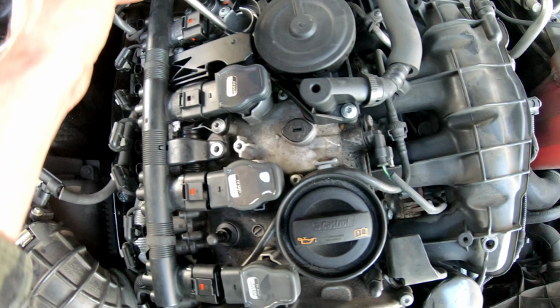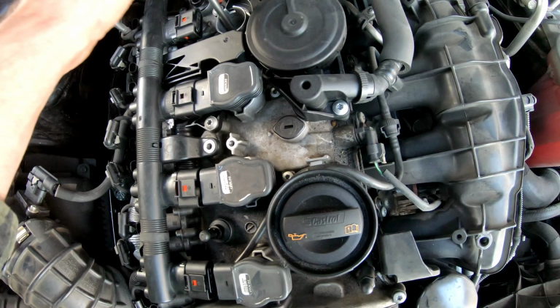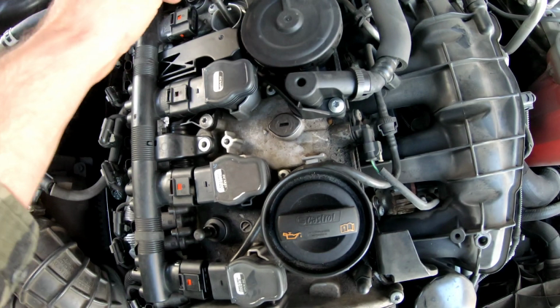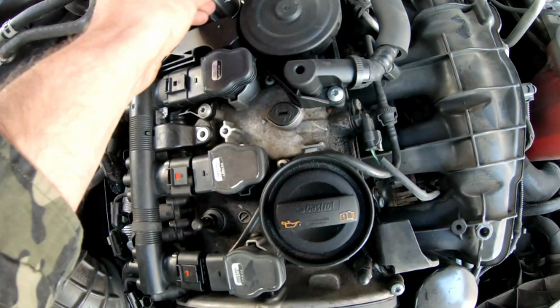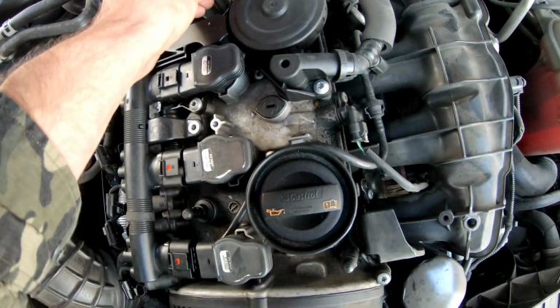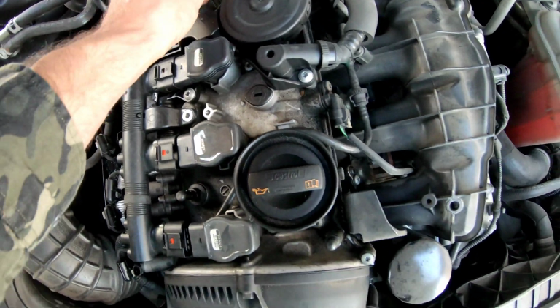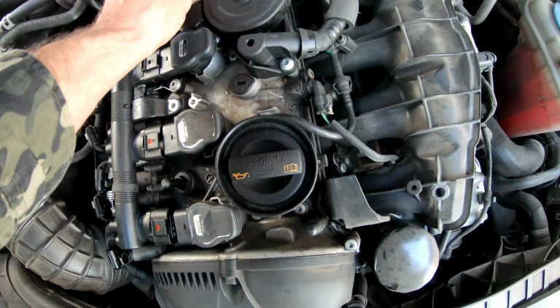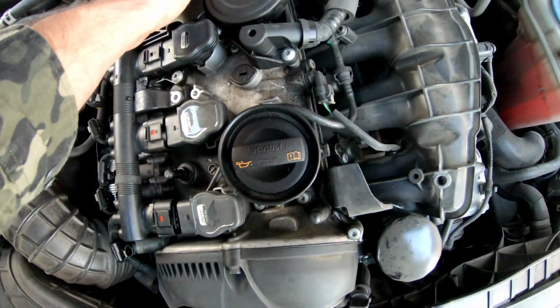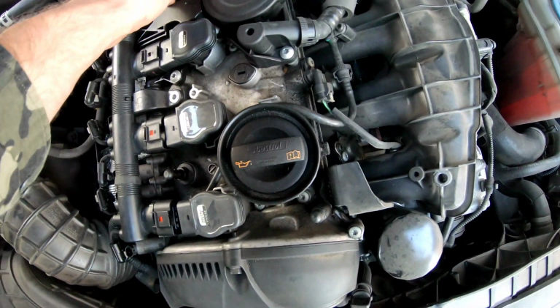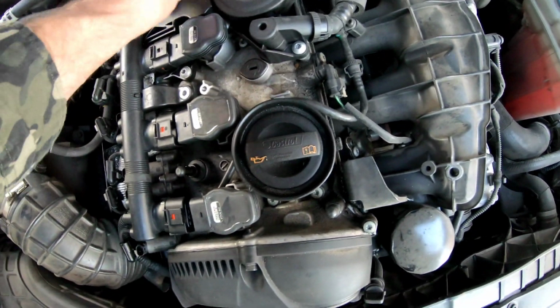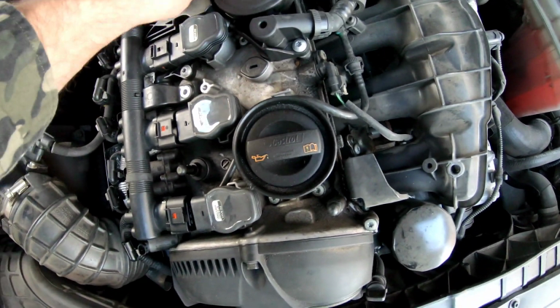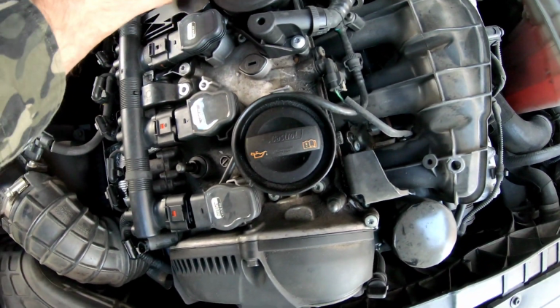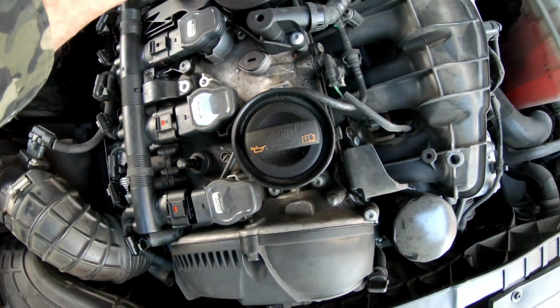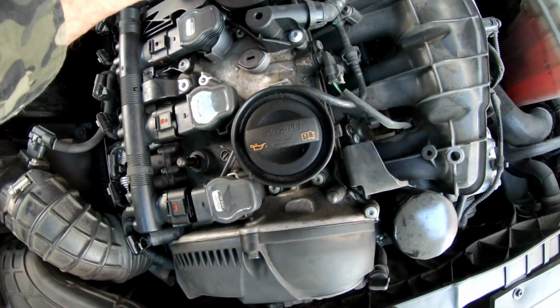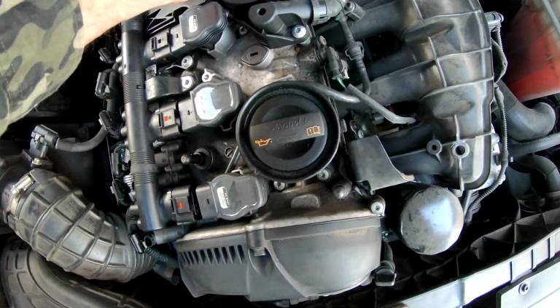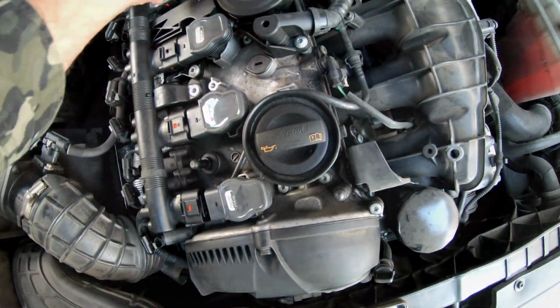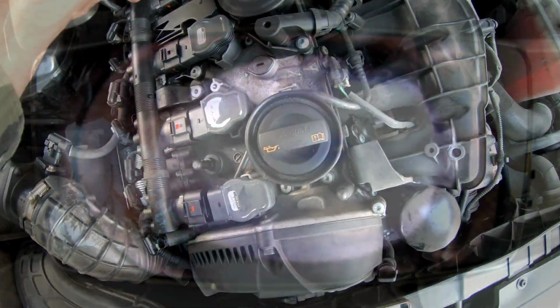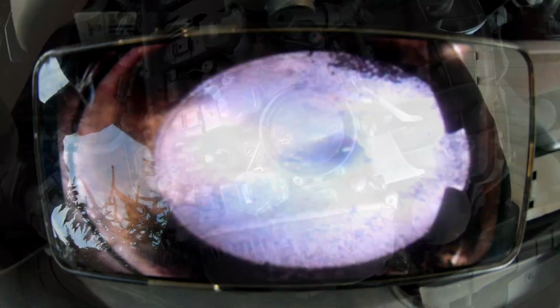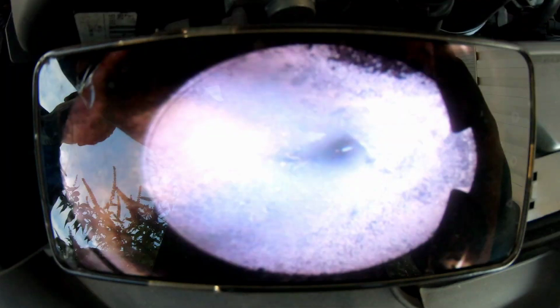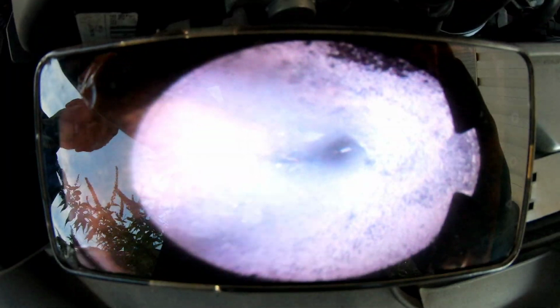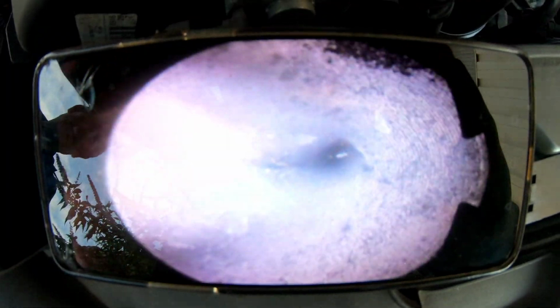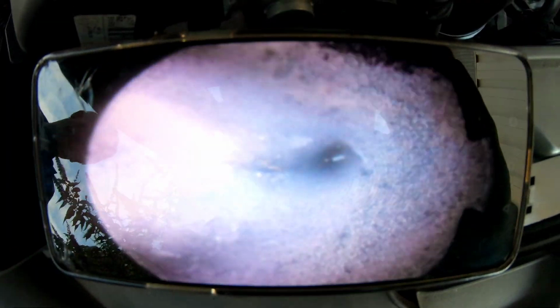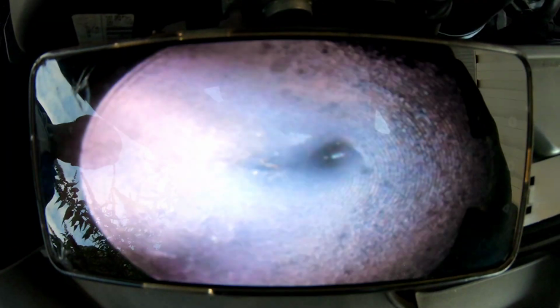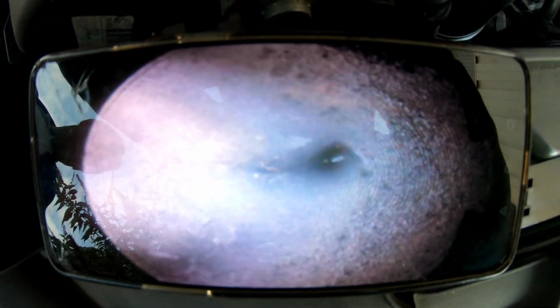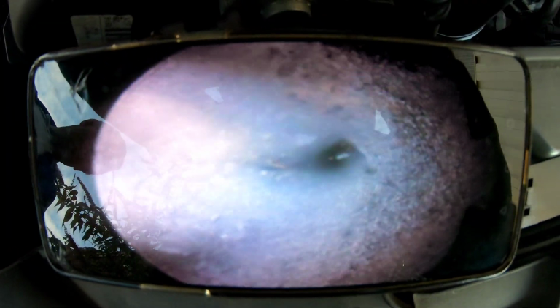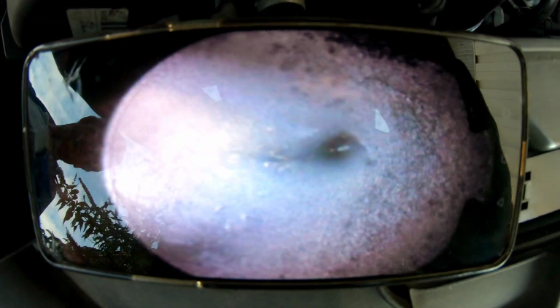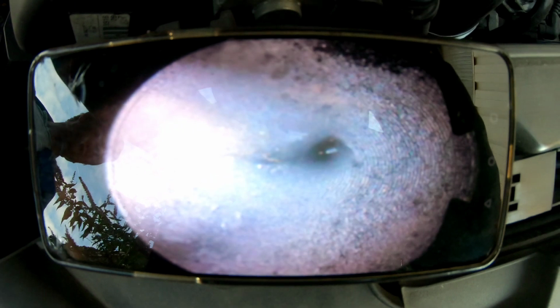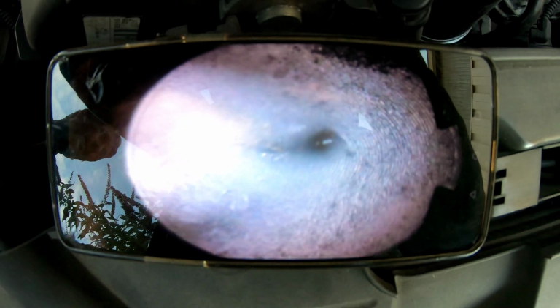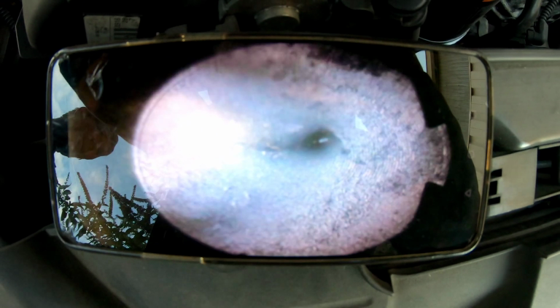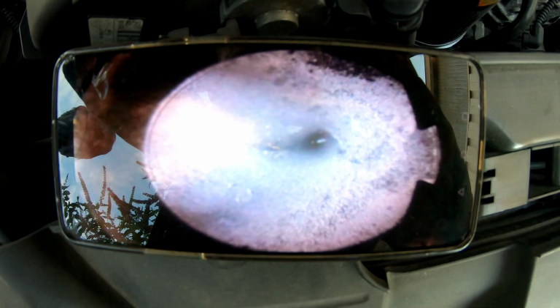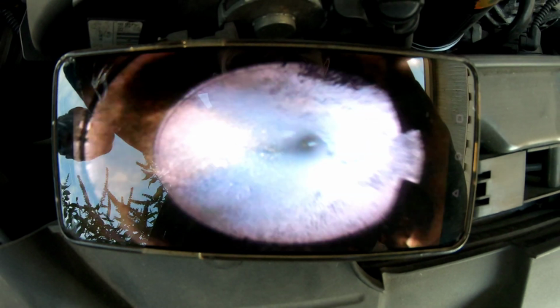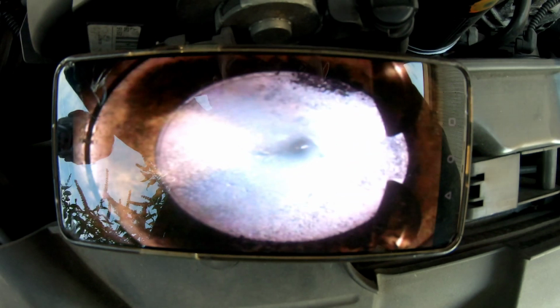Here is another valve — it has a few small scratches on it.